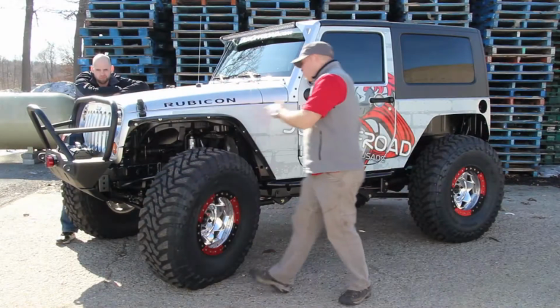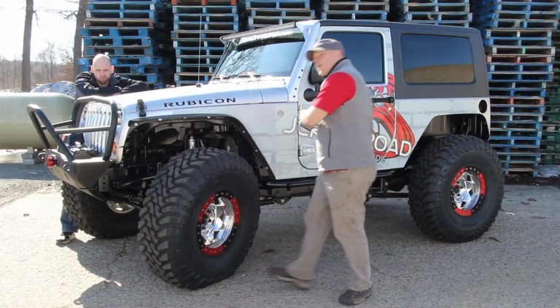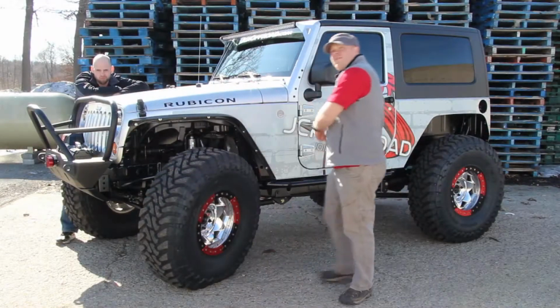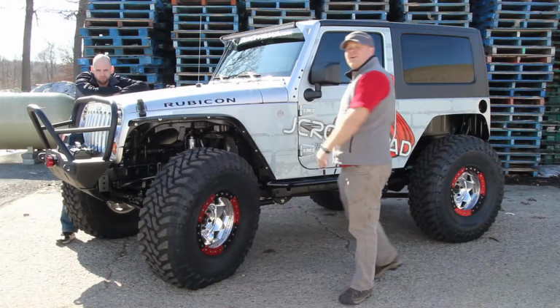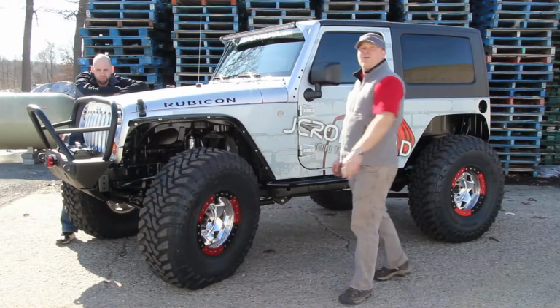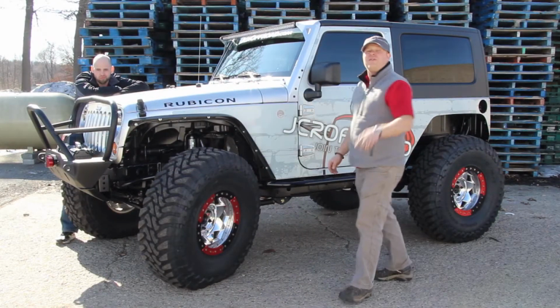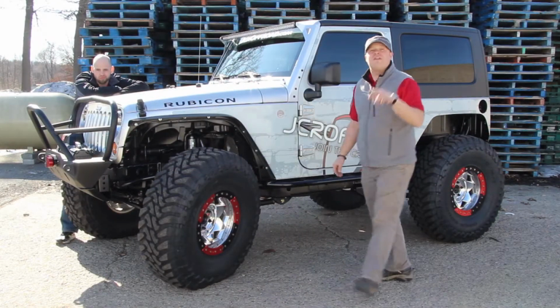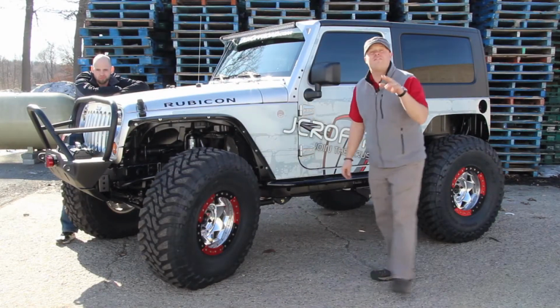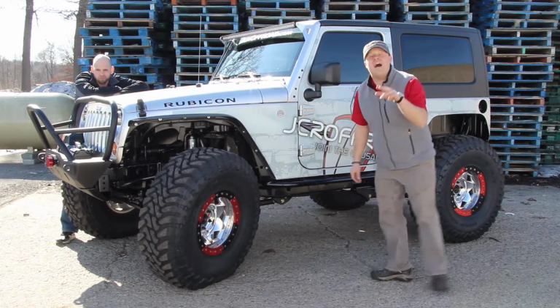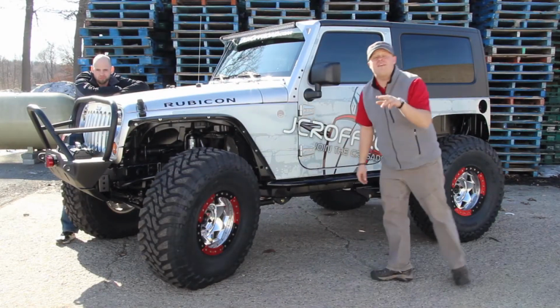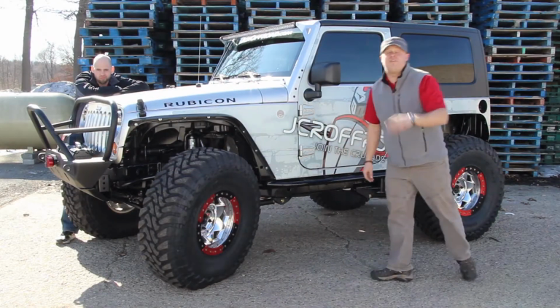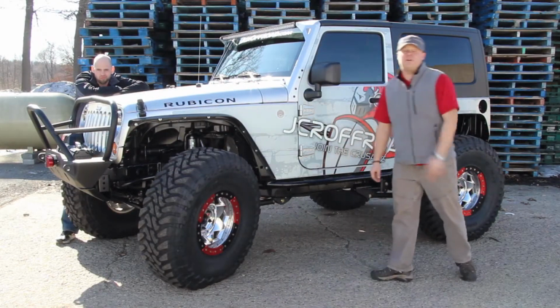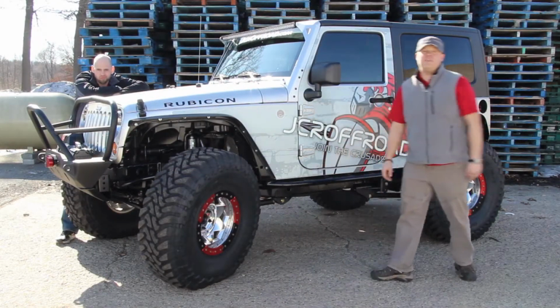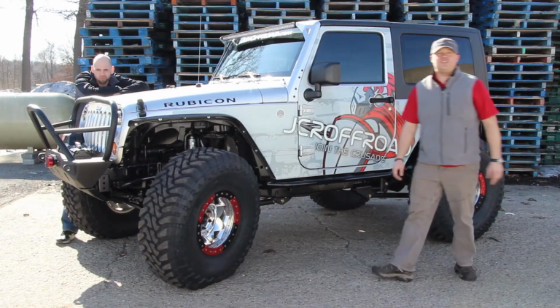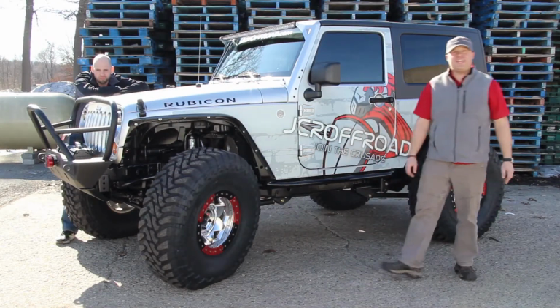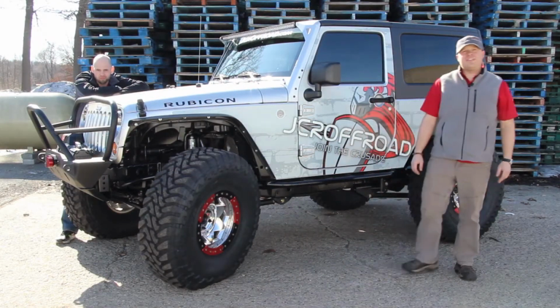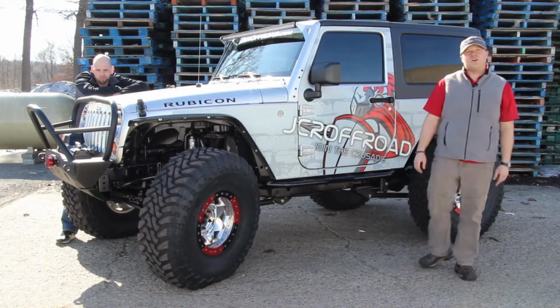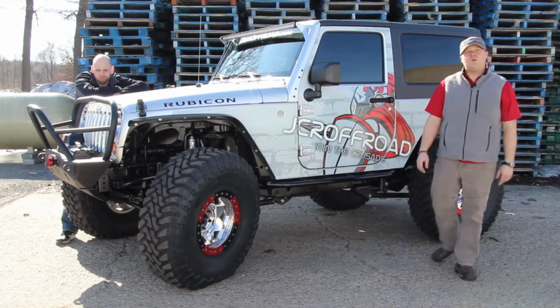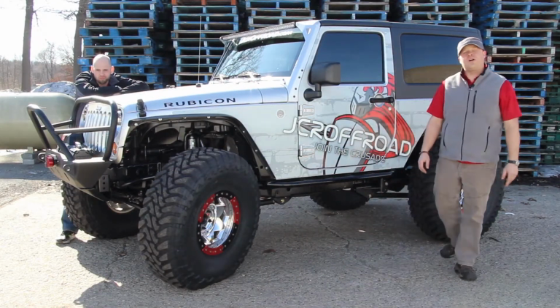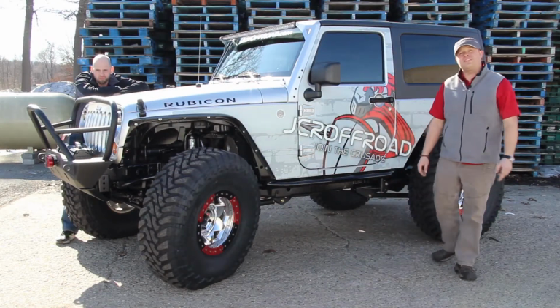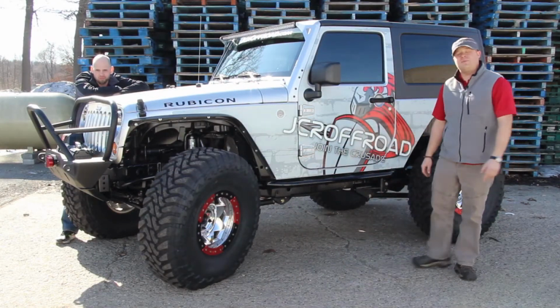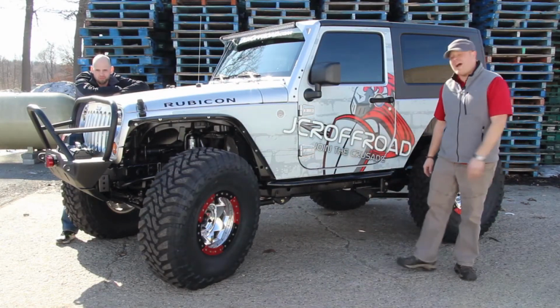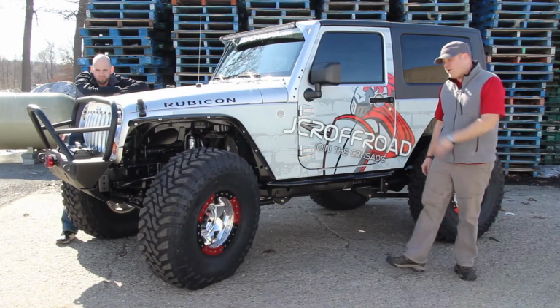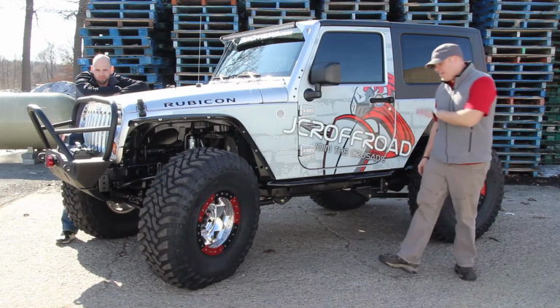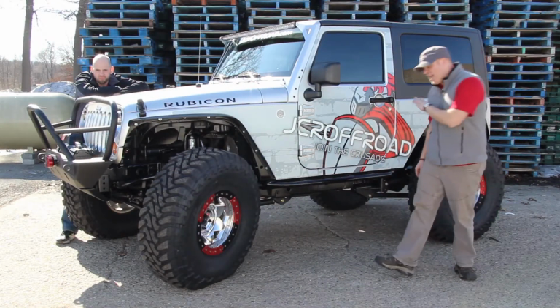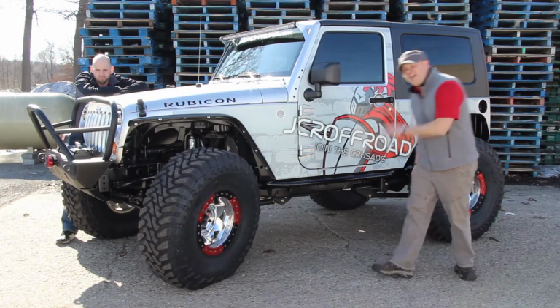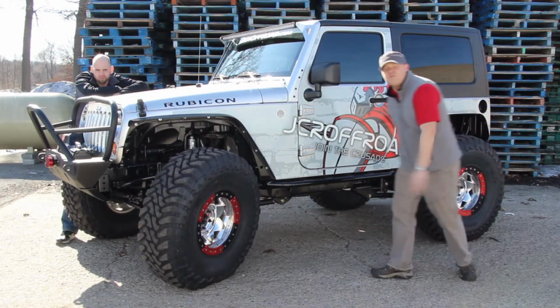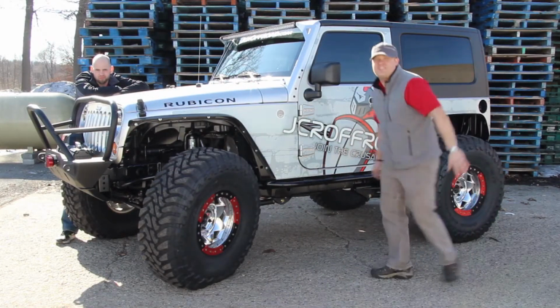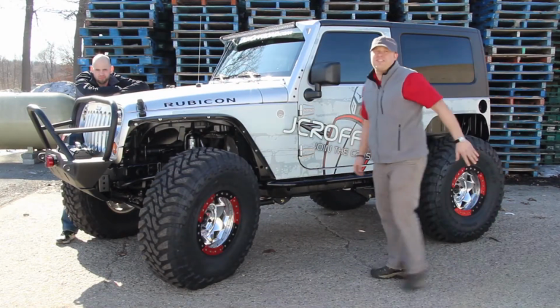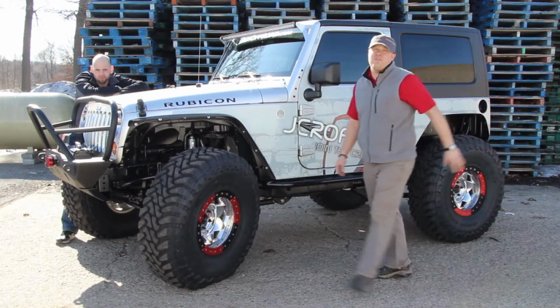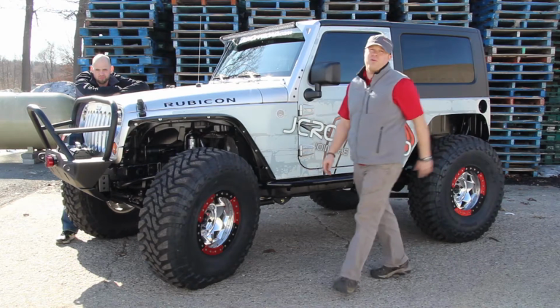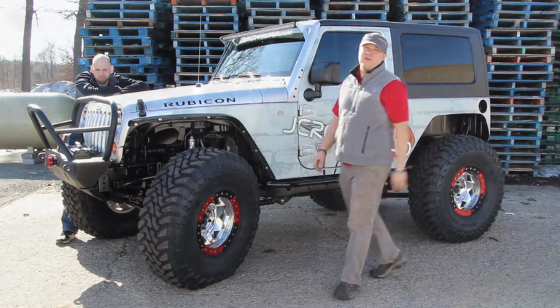We didn't want to build a 20 footer or even a 5 footer — this JK is a cool custom hot rod in every sense of the word.